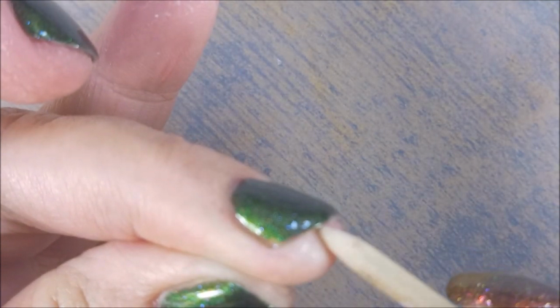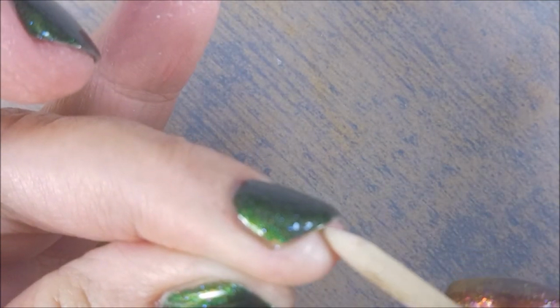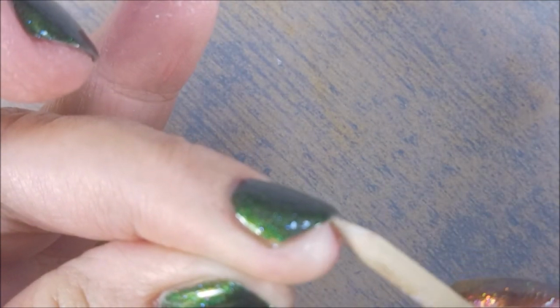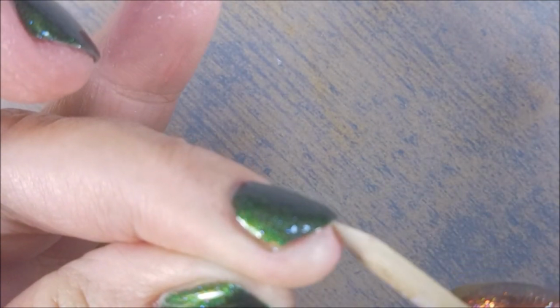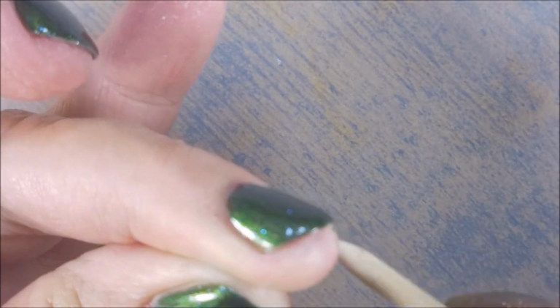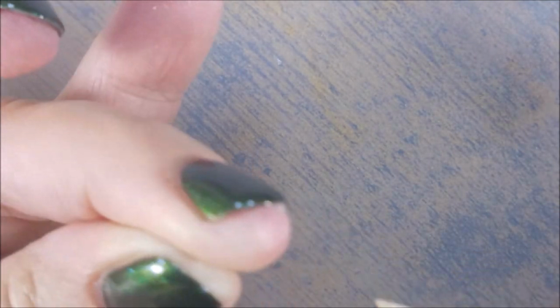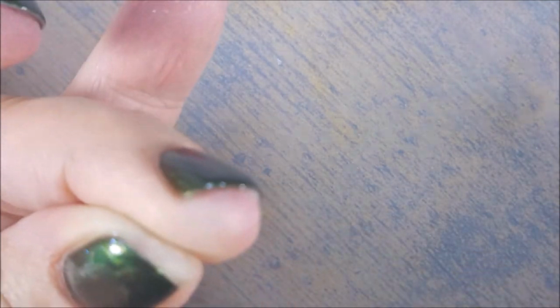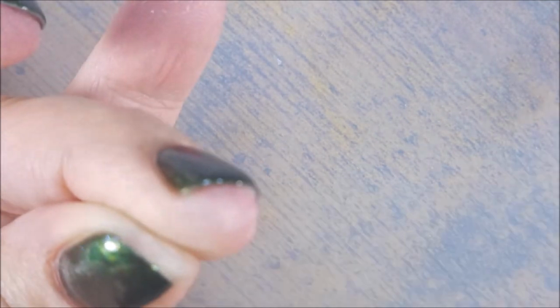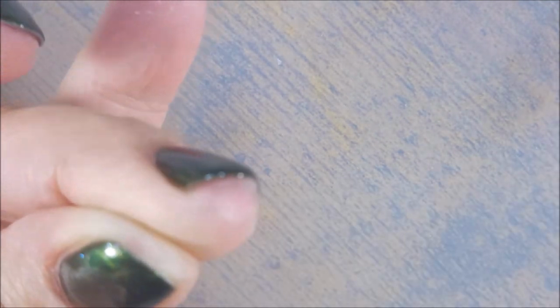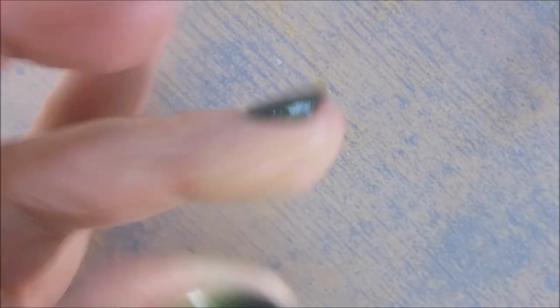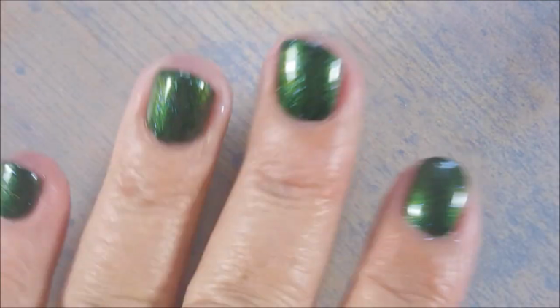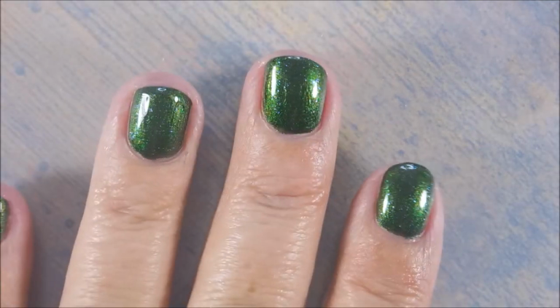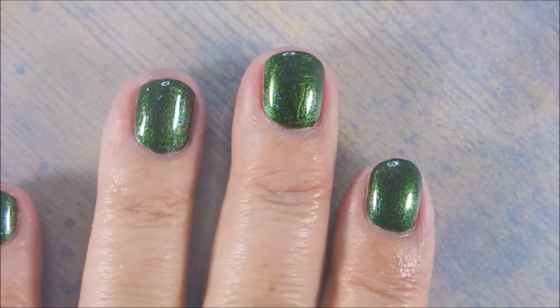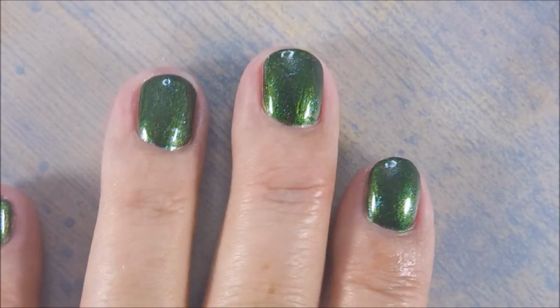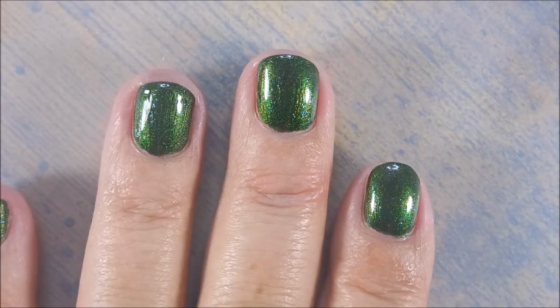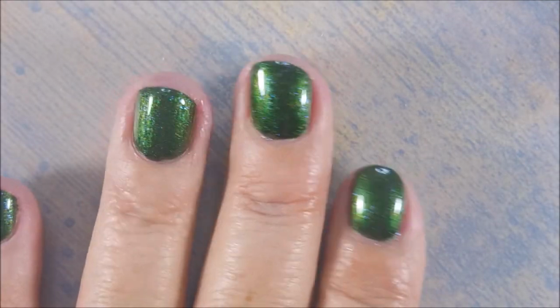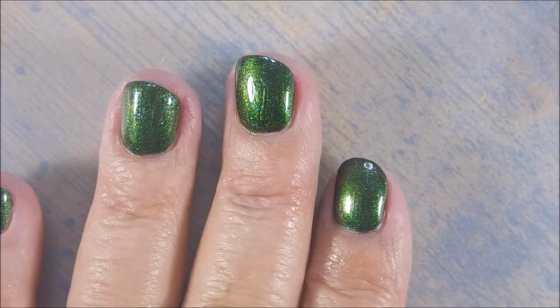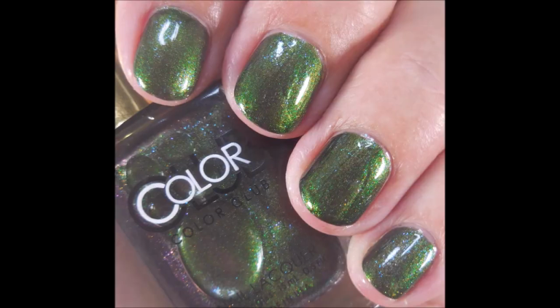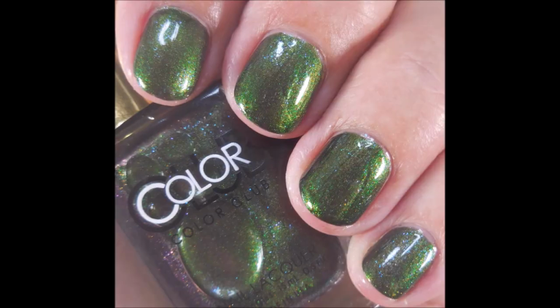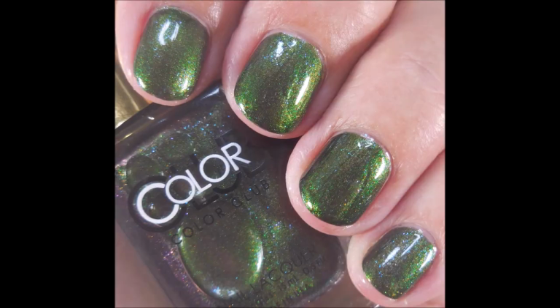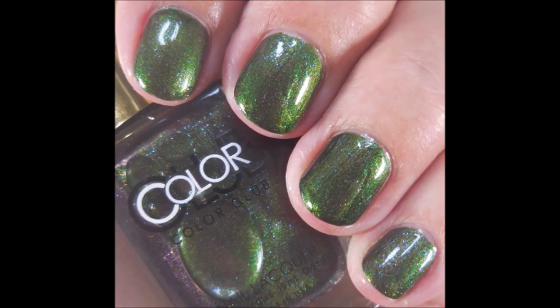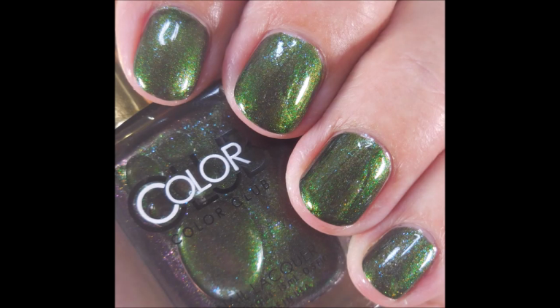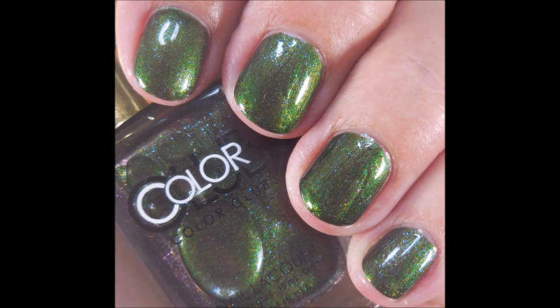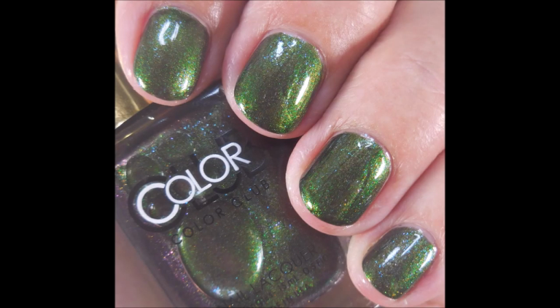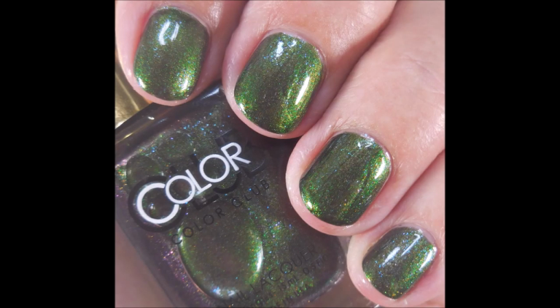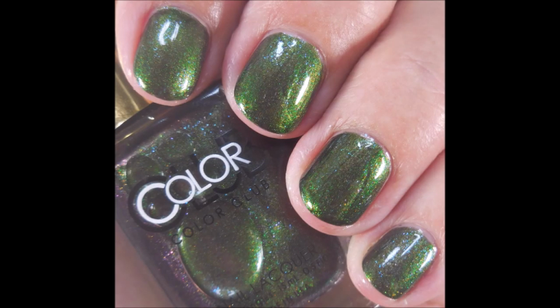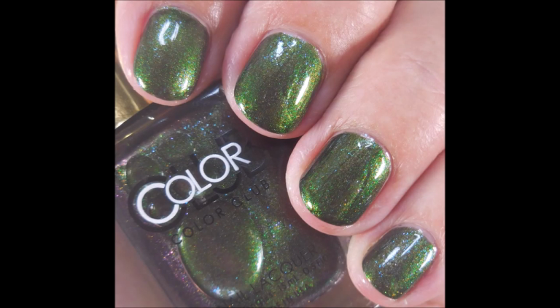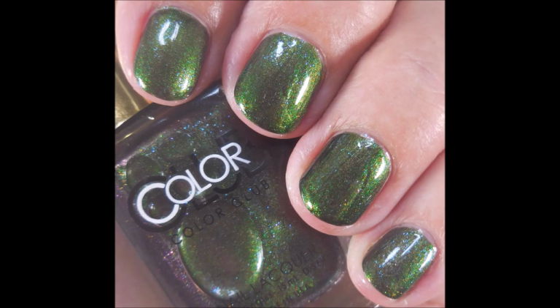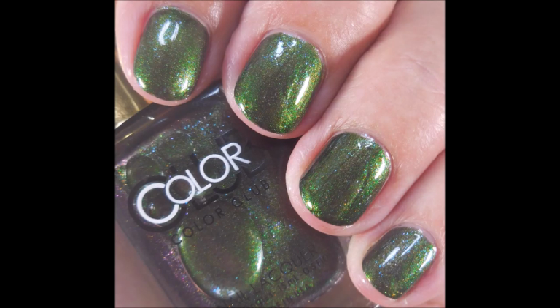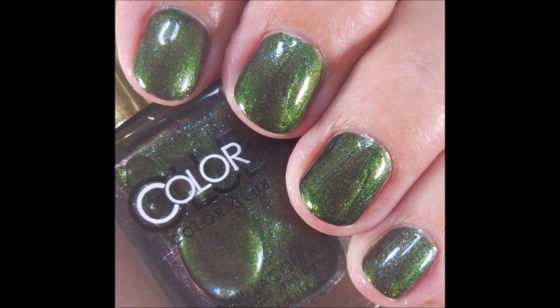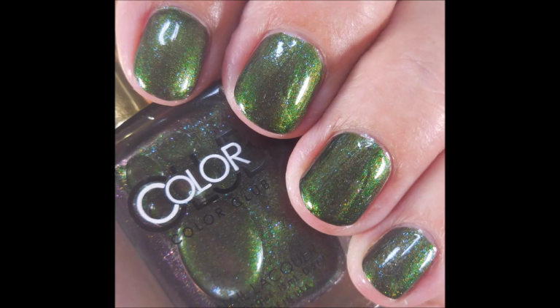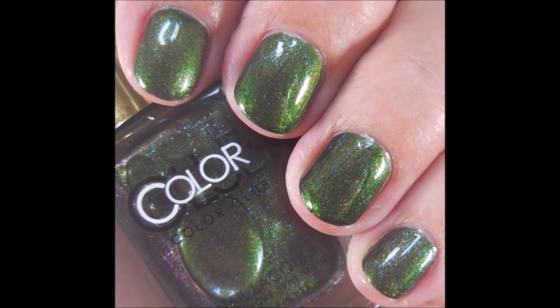Hi Woody, how you doing? Alright, so here's my swatch photo.